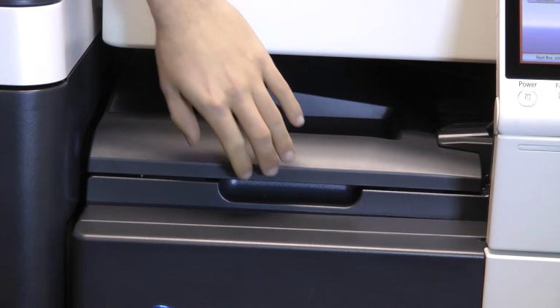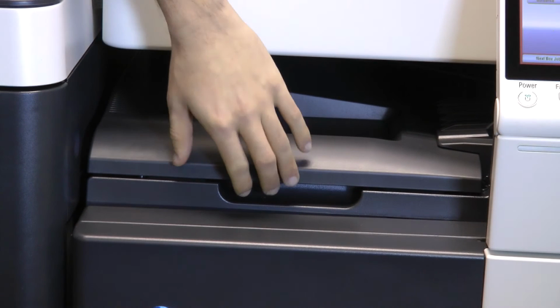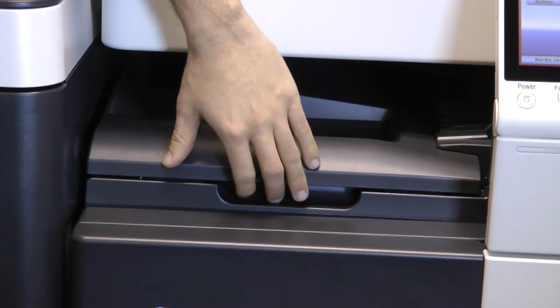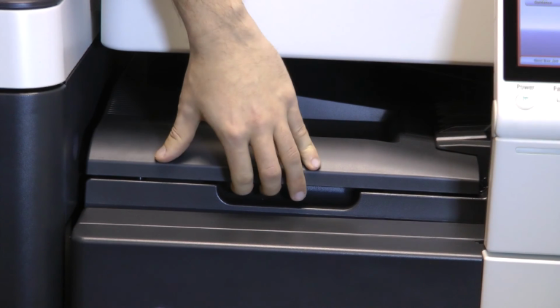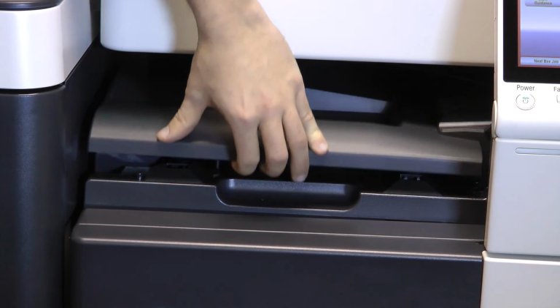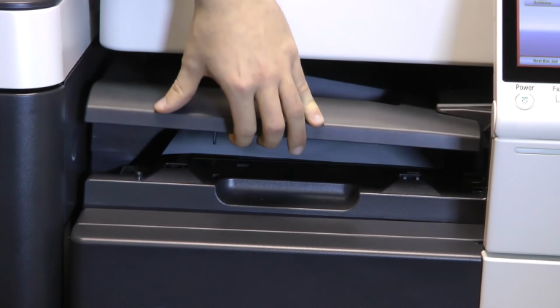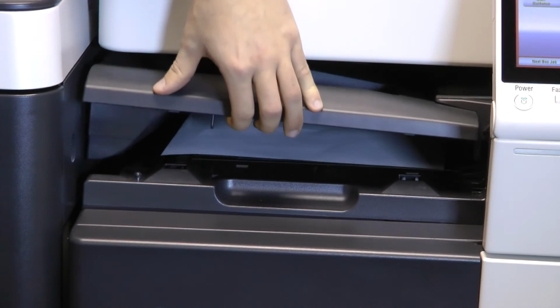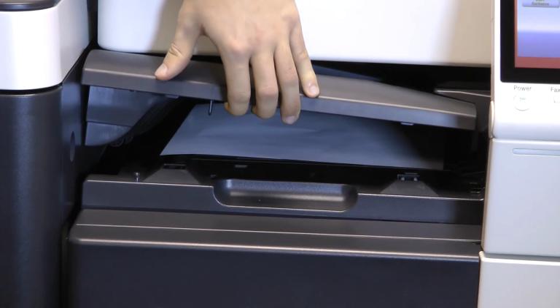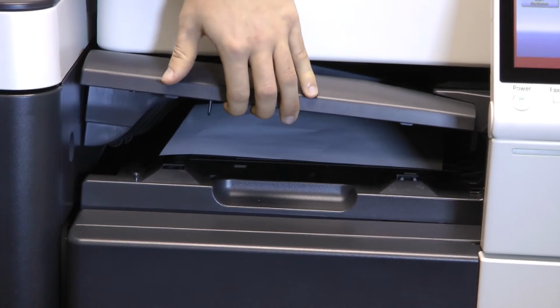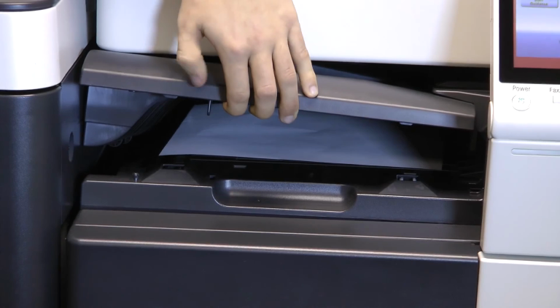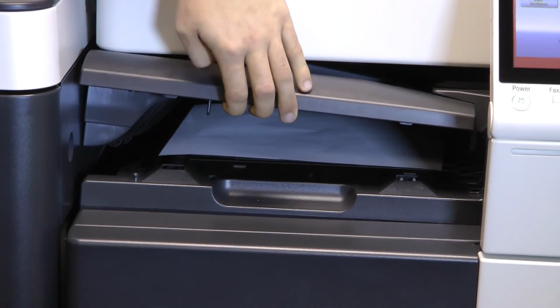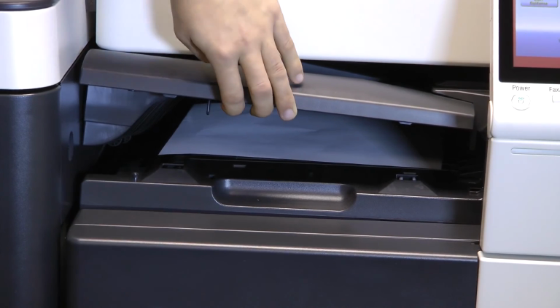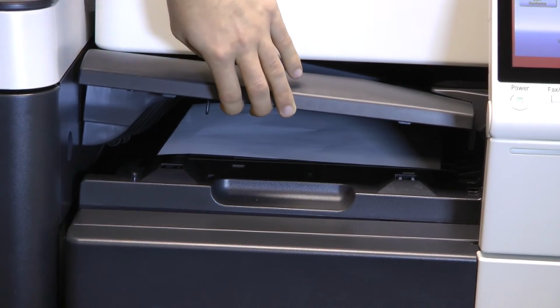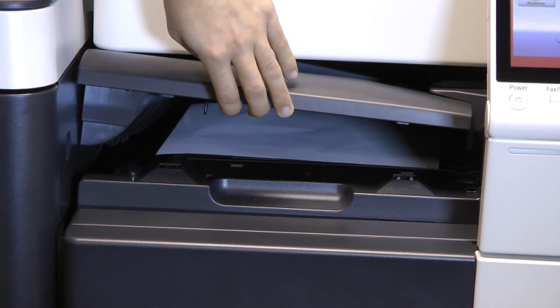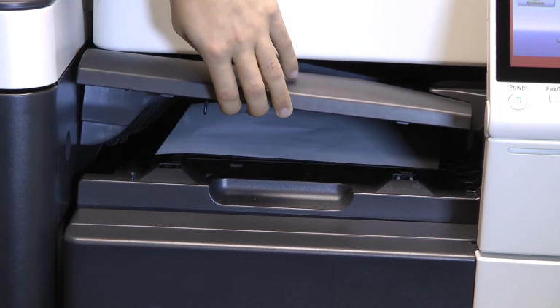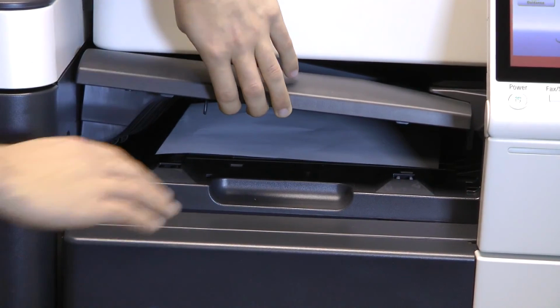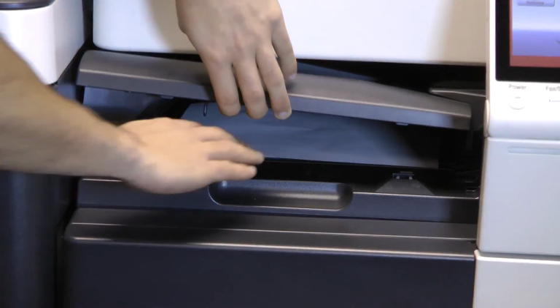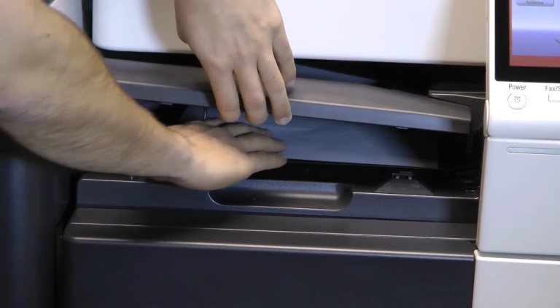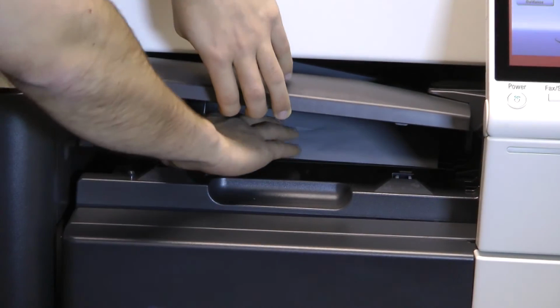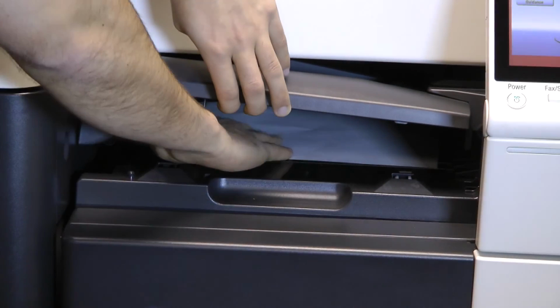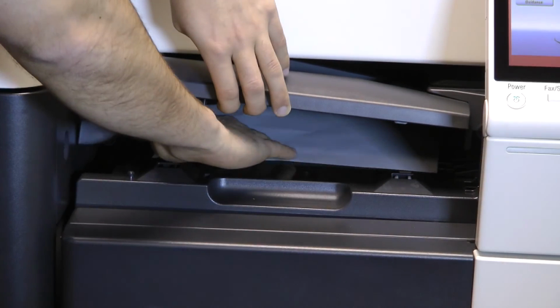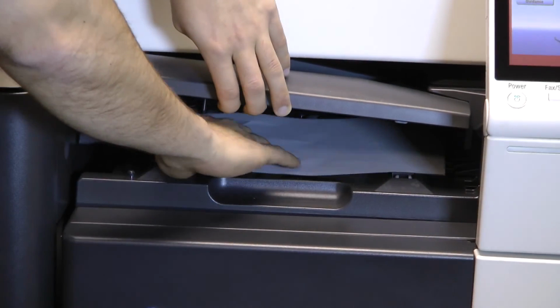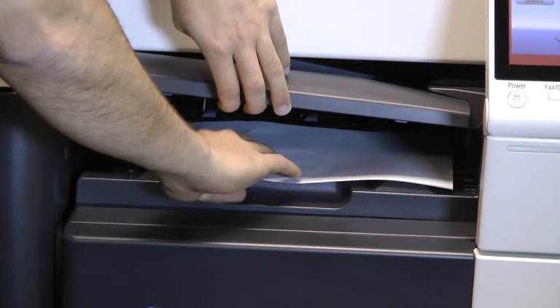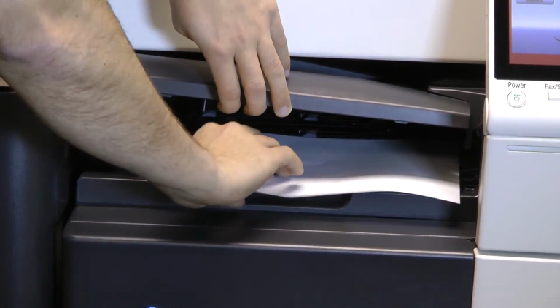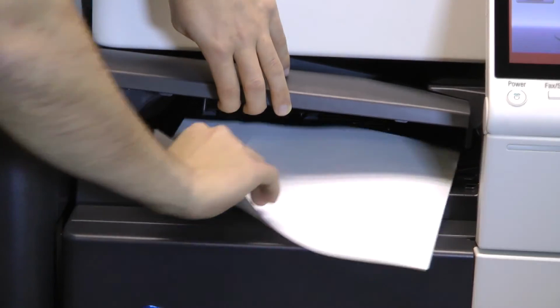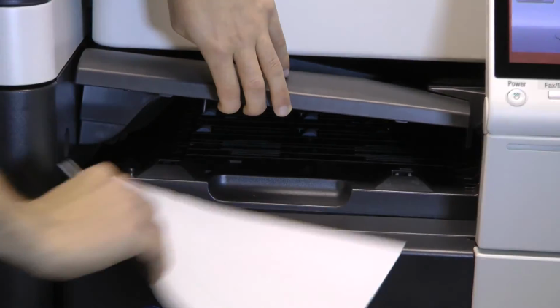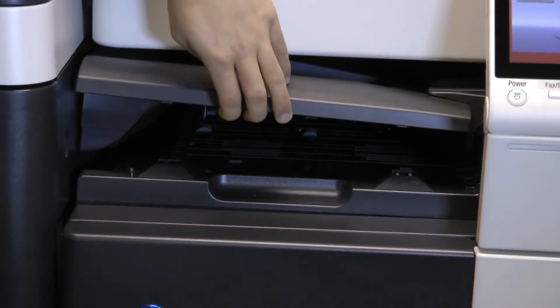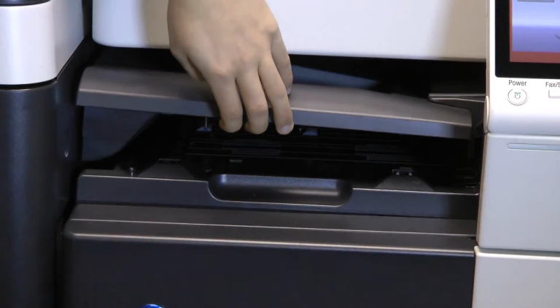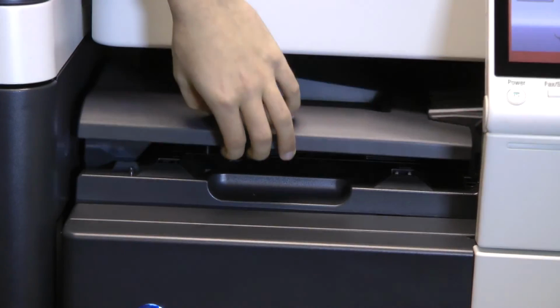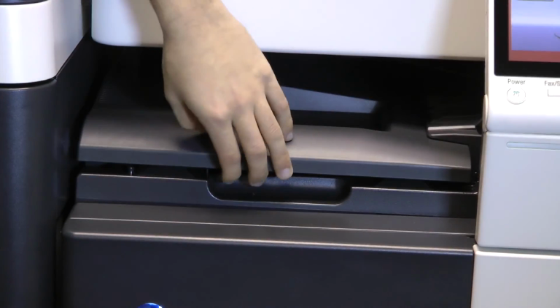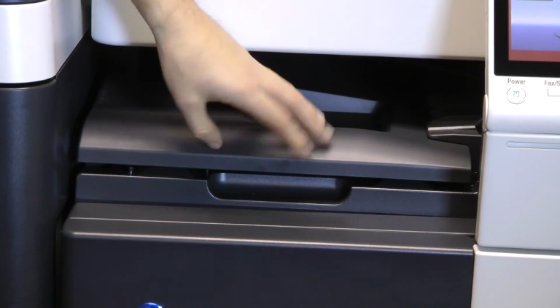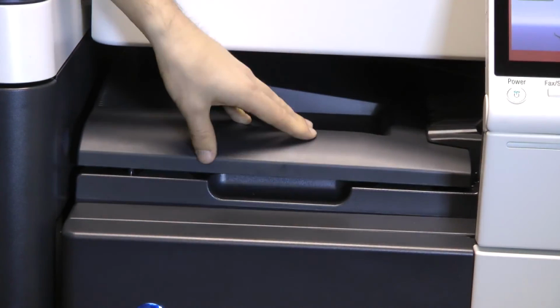To remove a jam from the horizontal transport unit, first open the transport lid. Remove the page and close the lid.